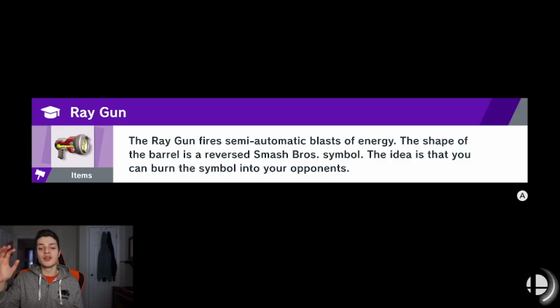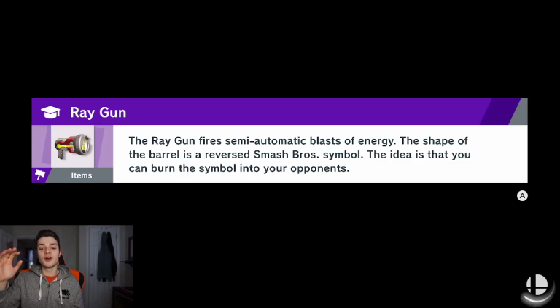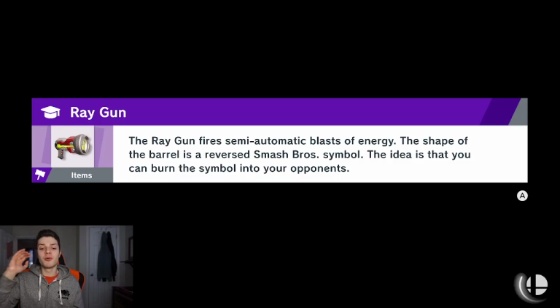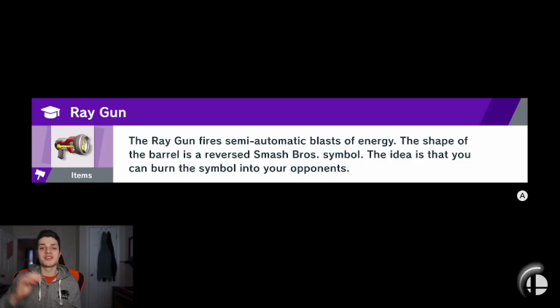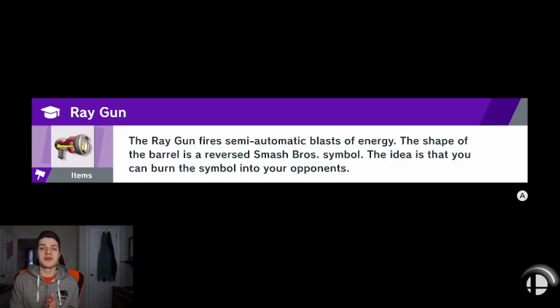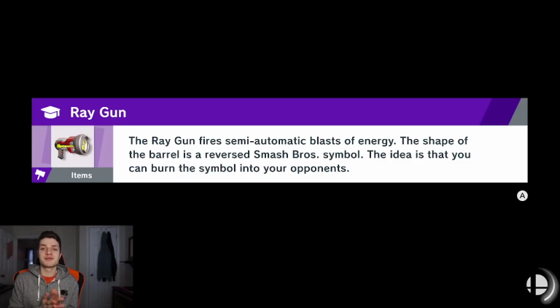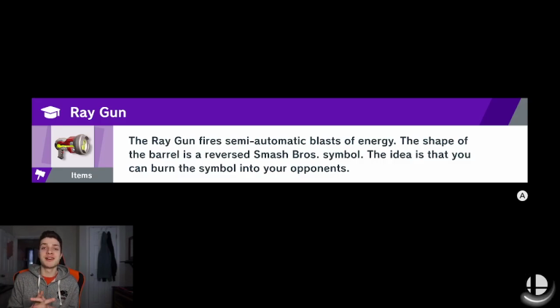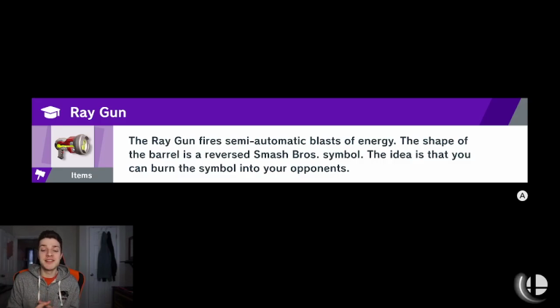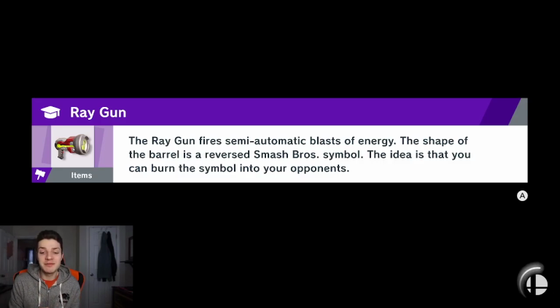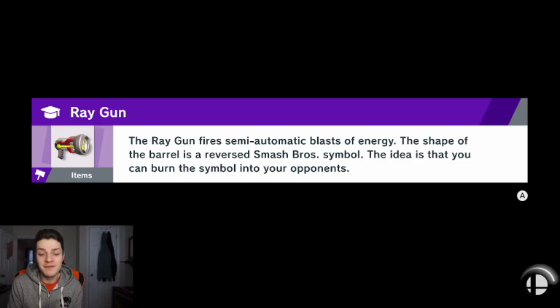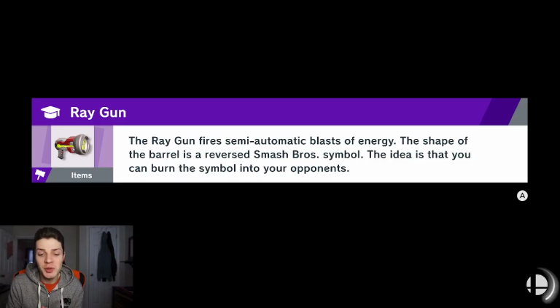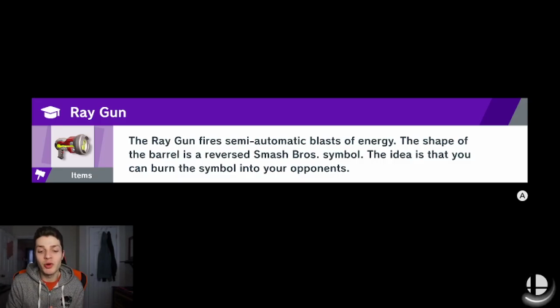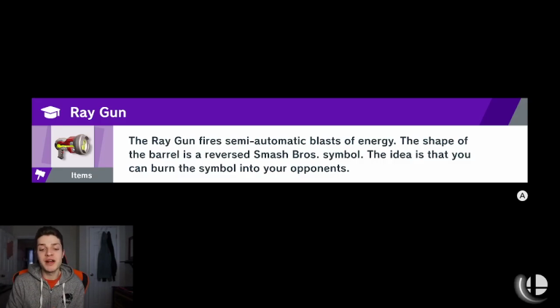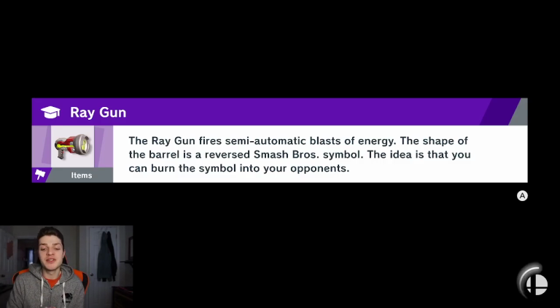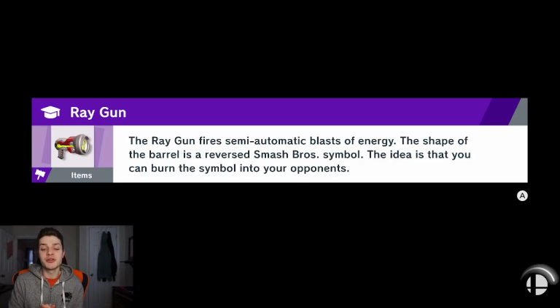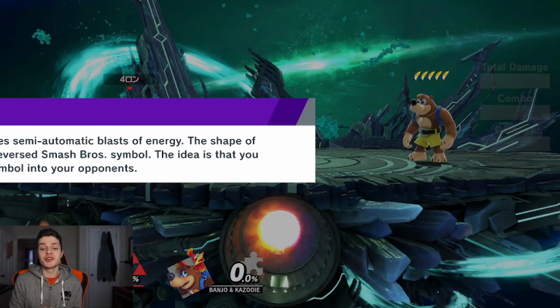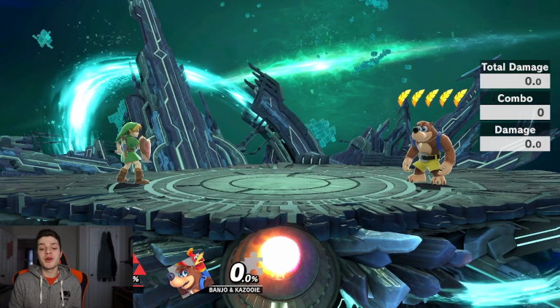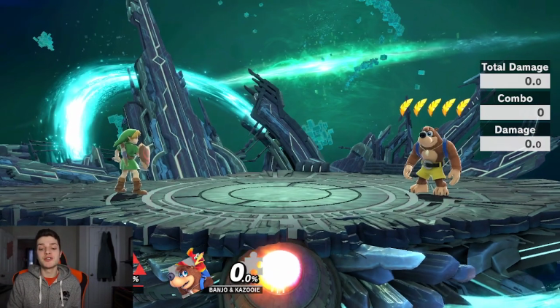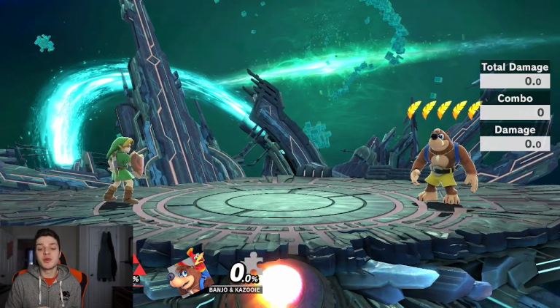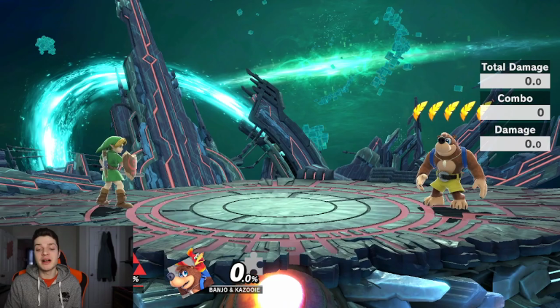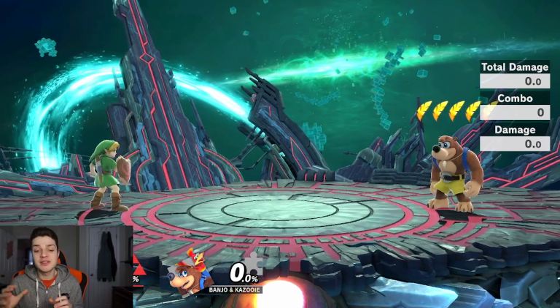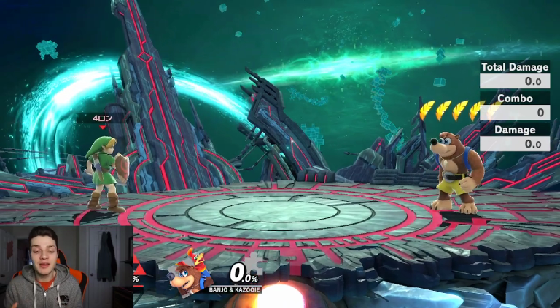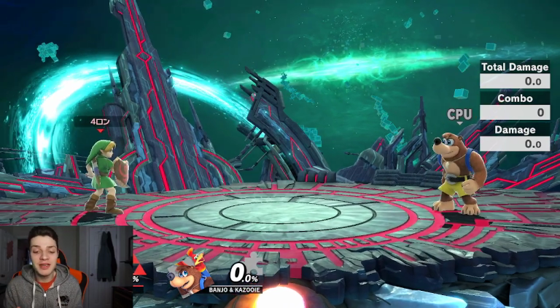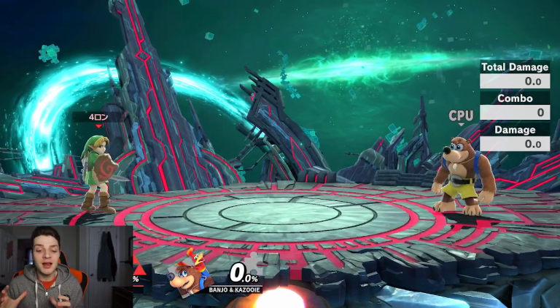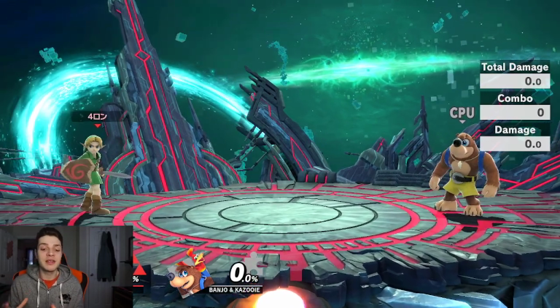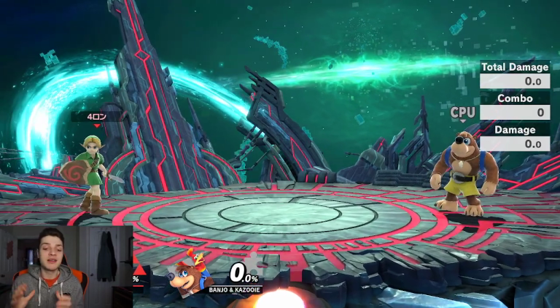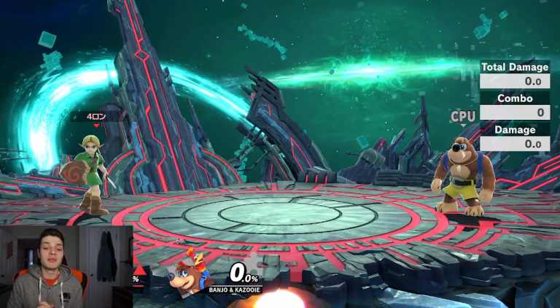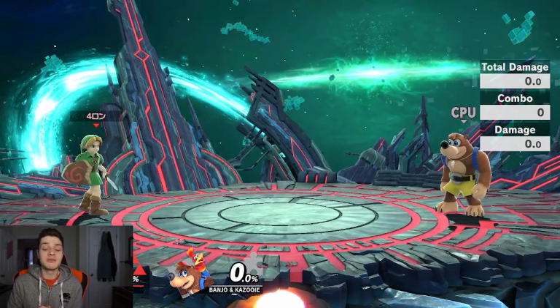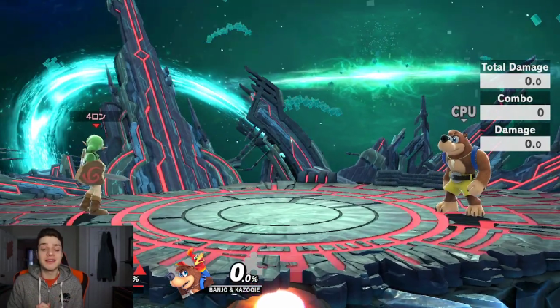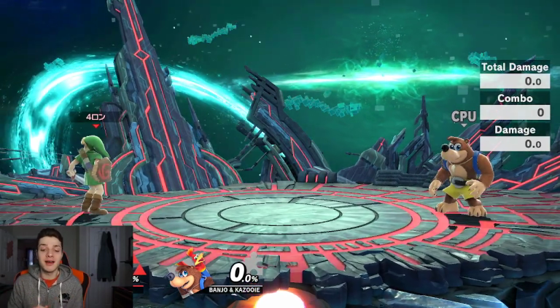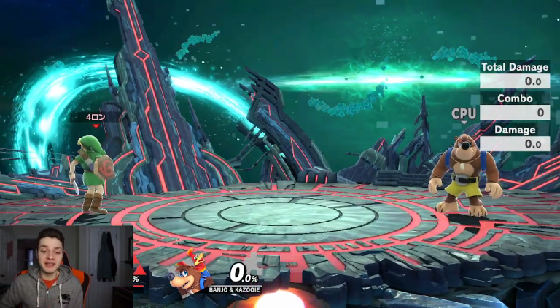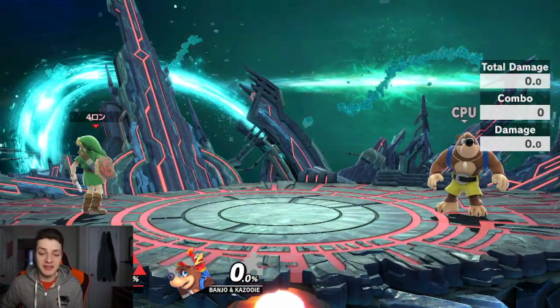Yo, what is up smash players. This is my follow-up wave bounce video to show you how to wave bounce side B, up B, down B, and make it dummy easy.